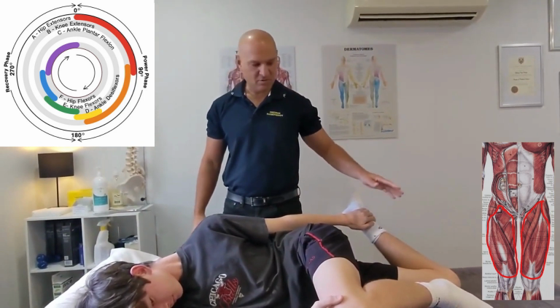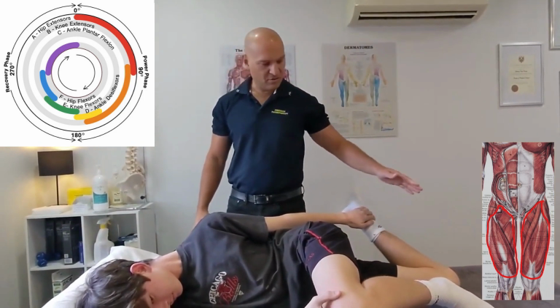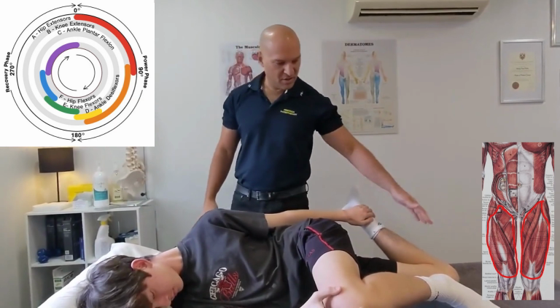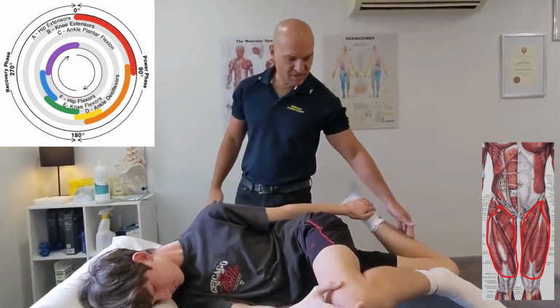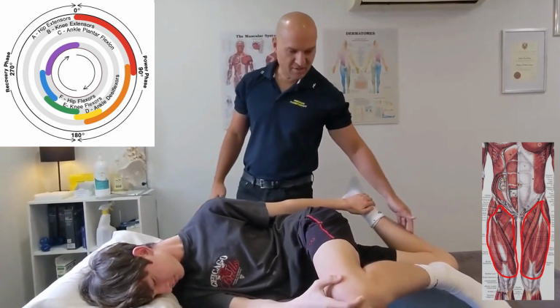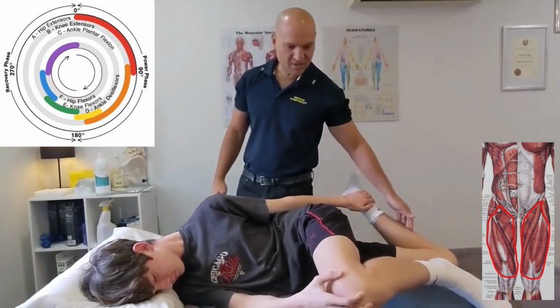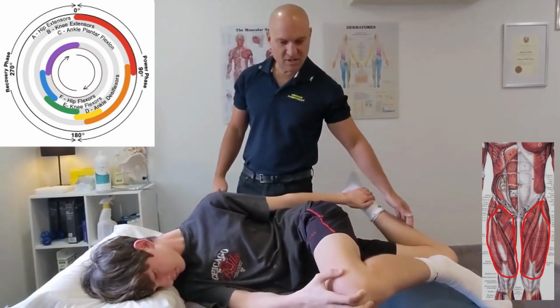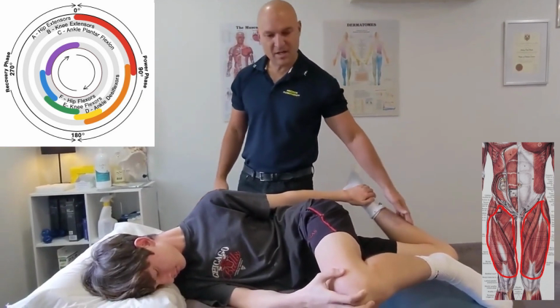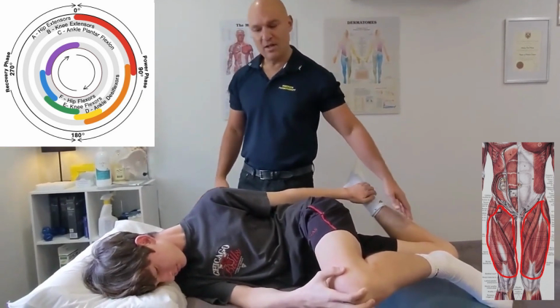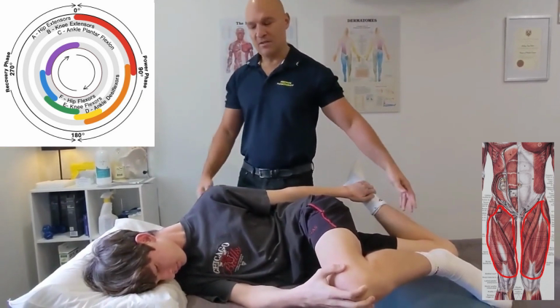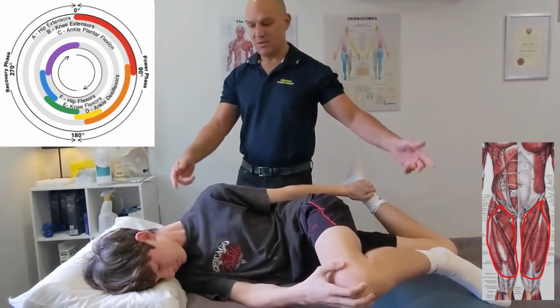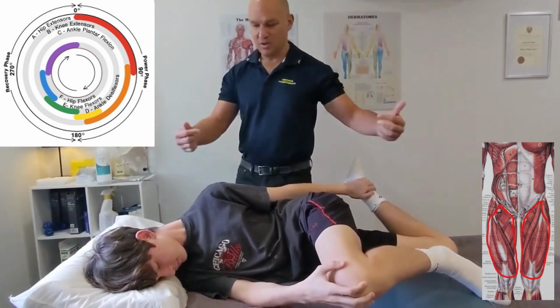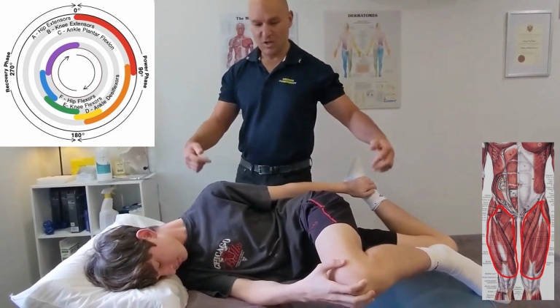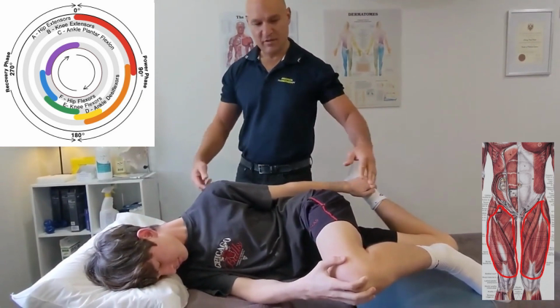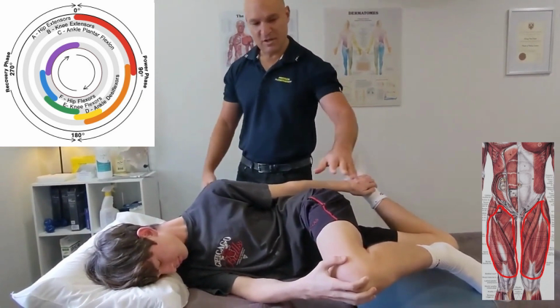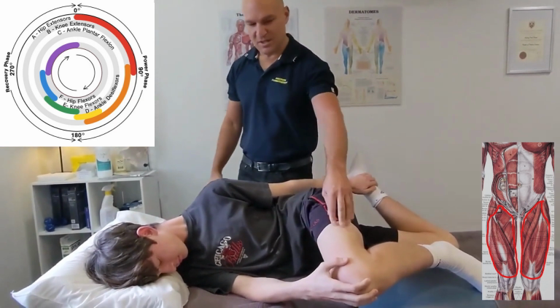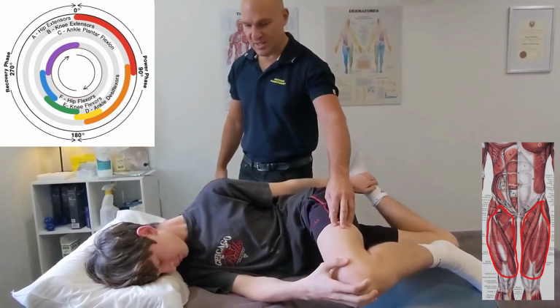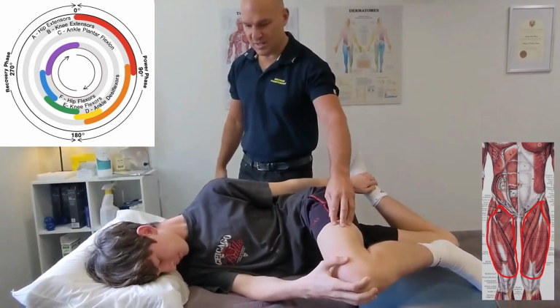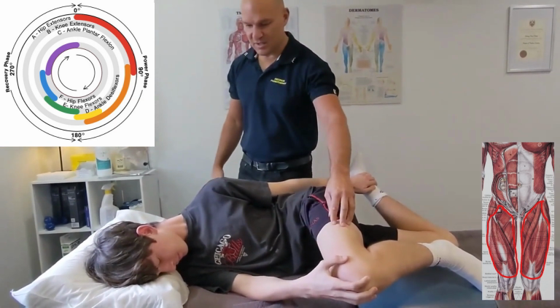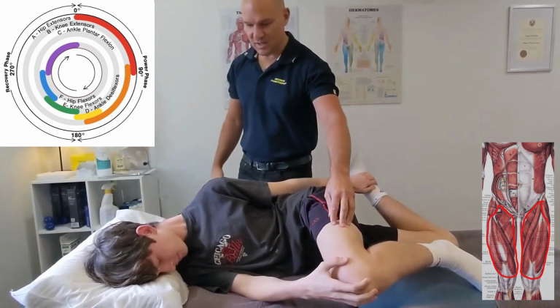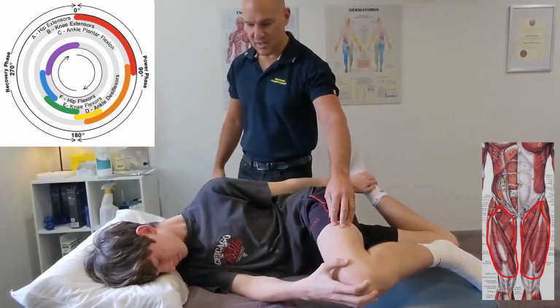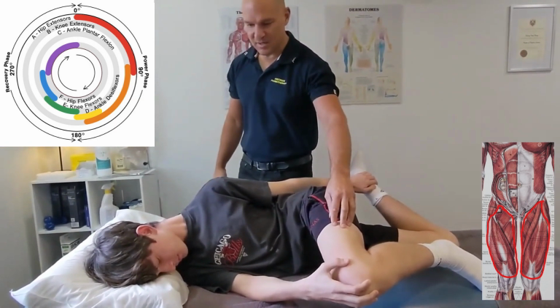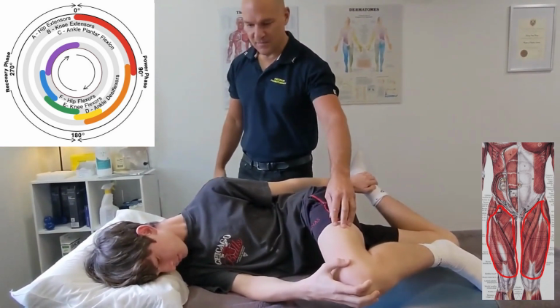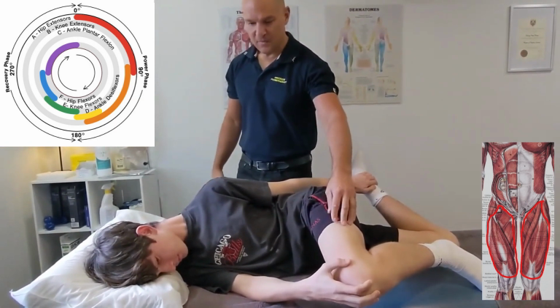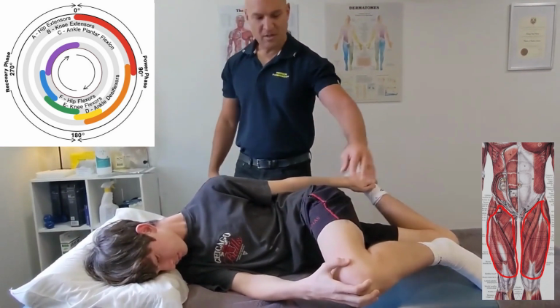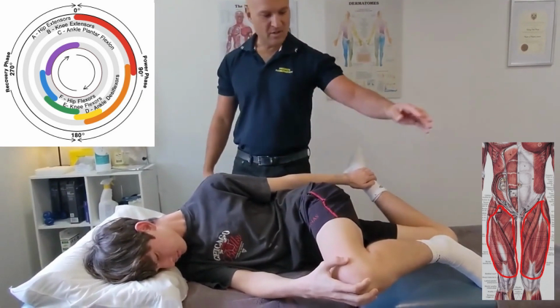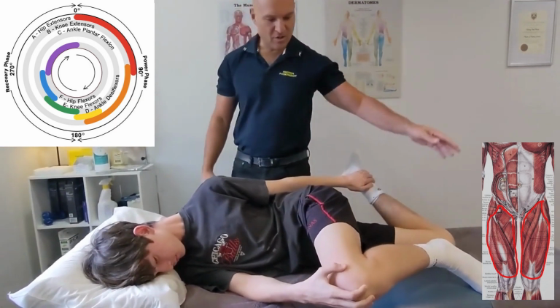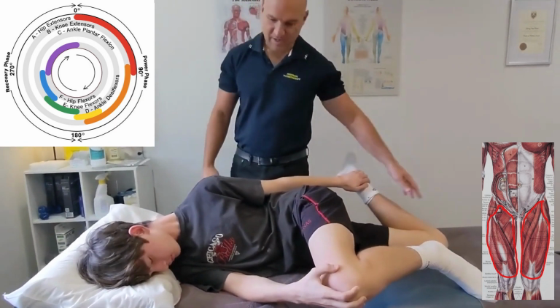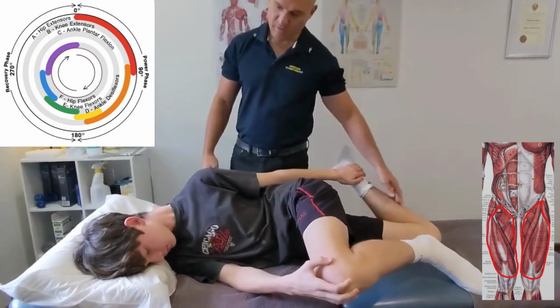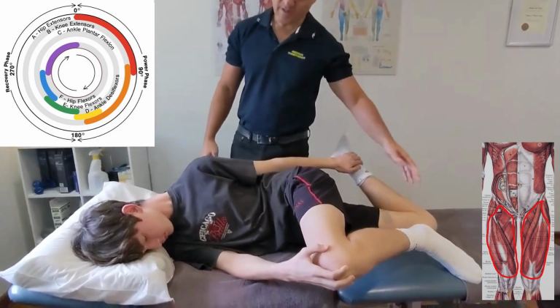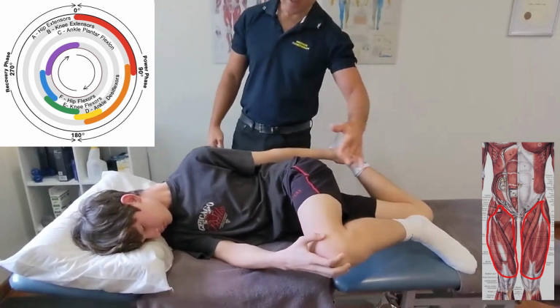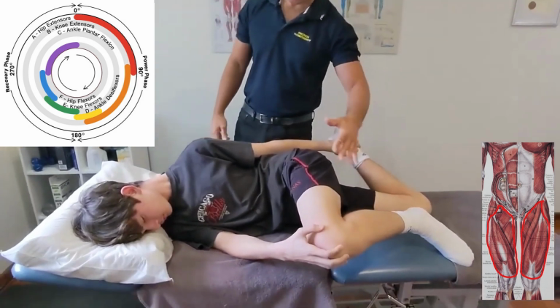So 30 seconds this side, then you roll over, 30 seconds the other side, and then go back and repeat it again.